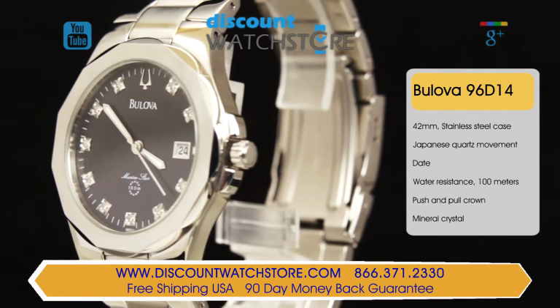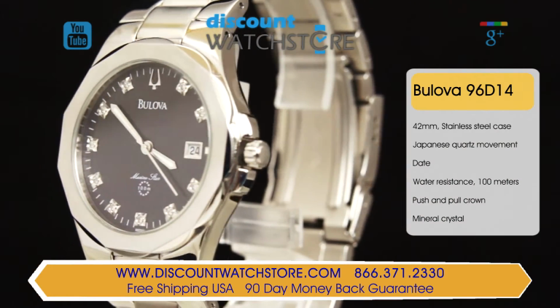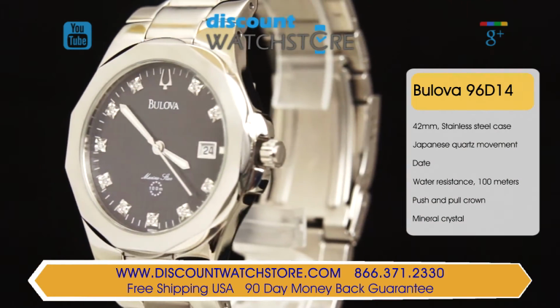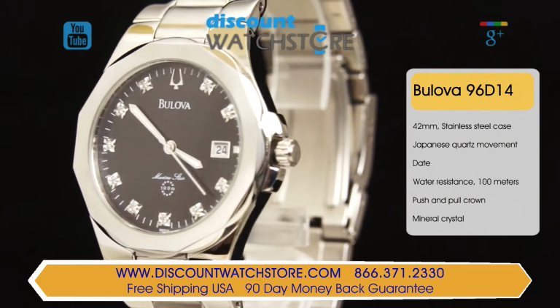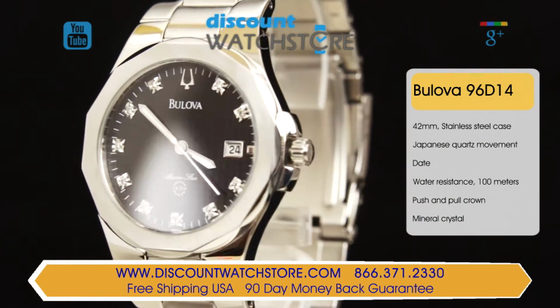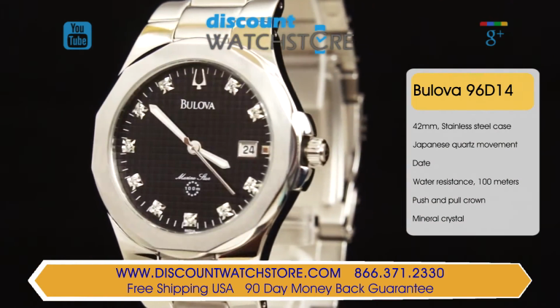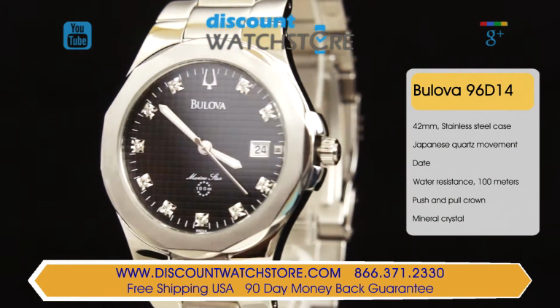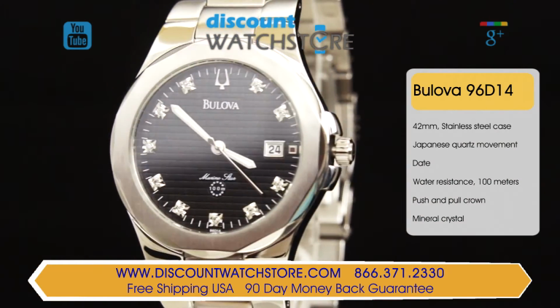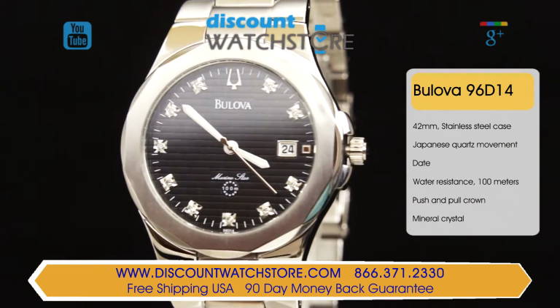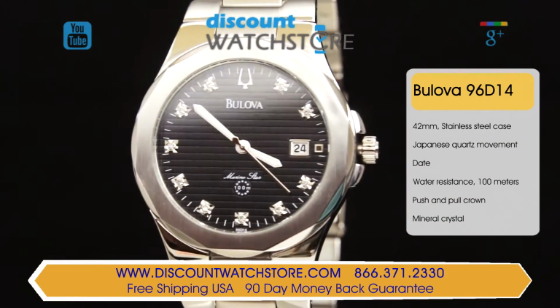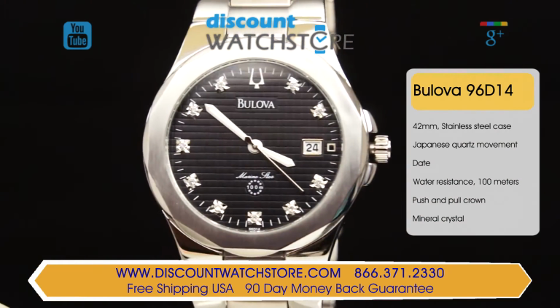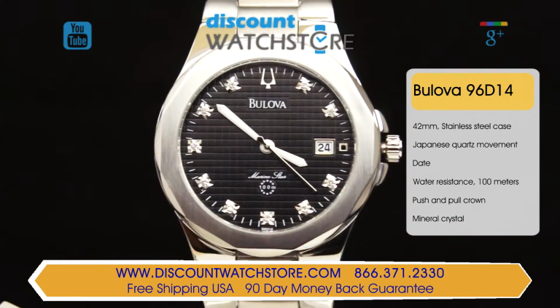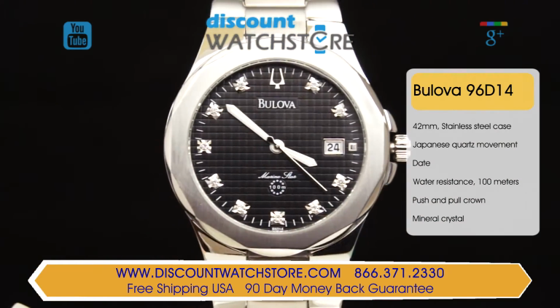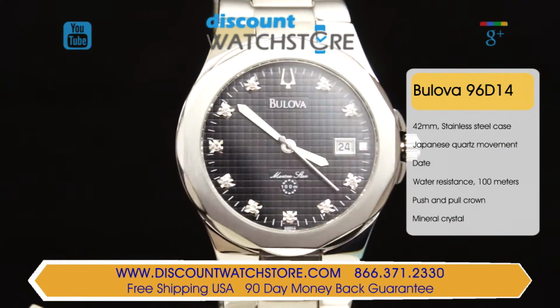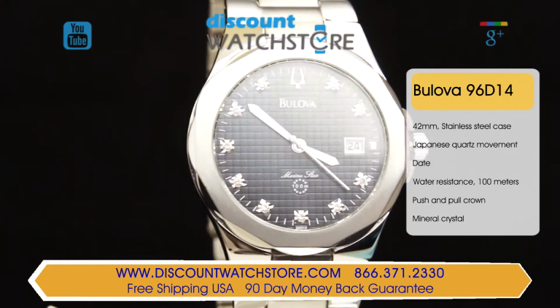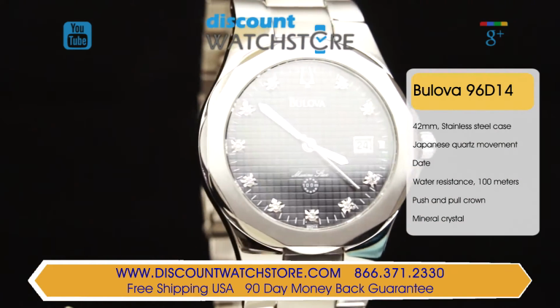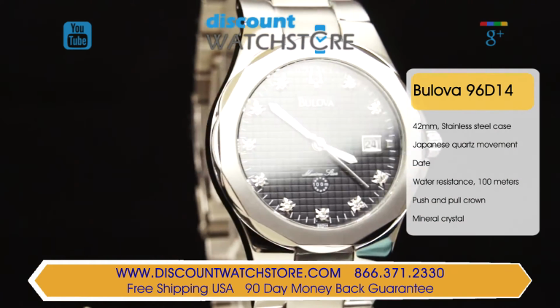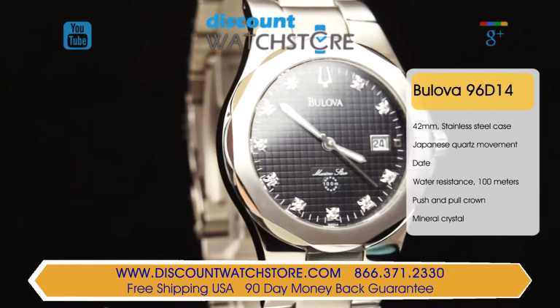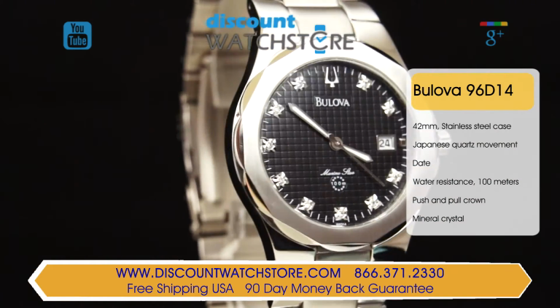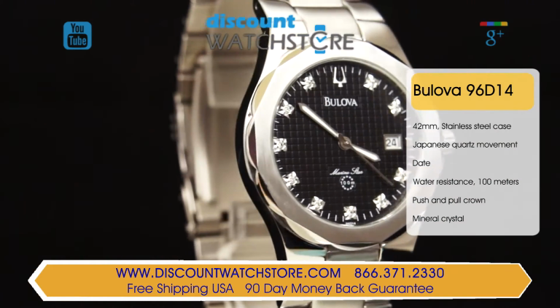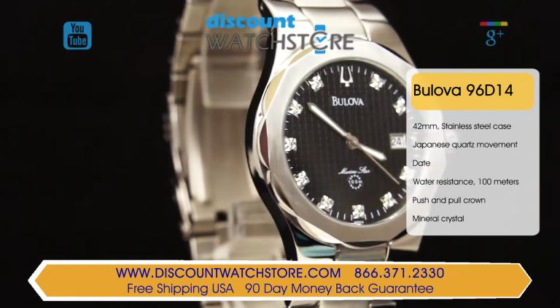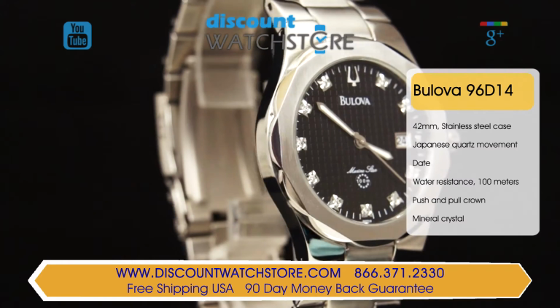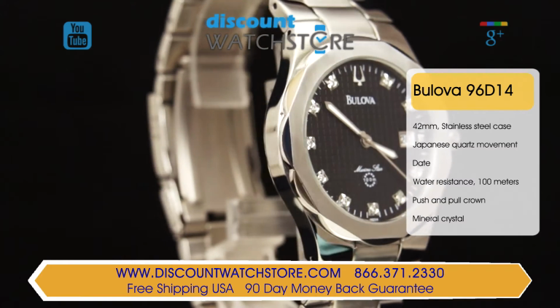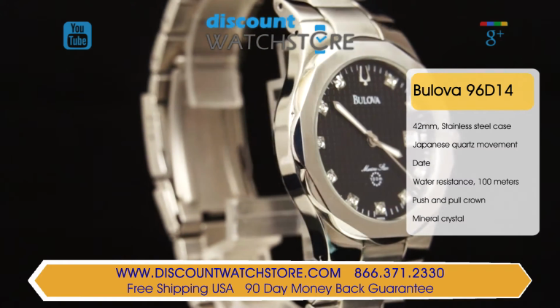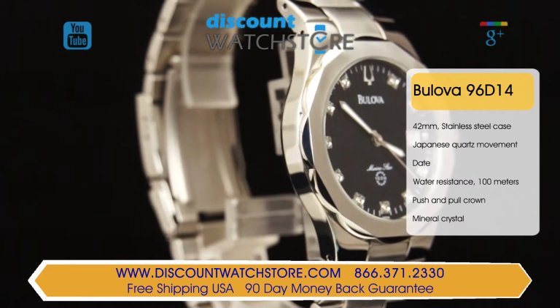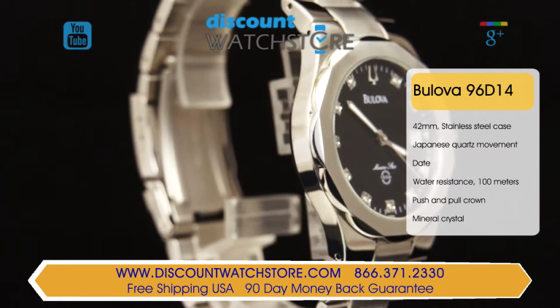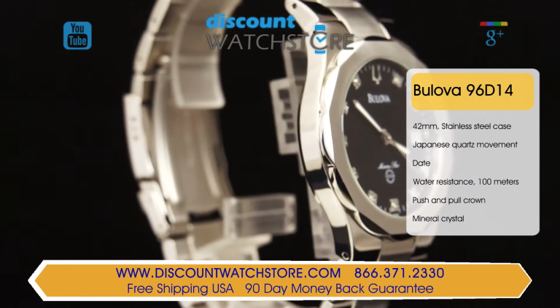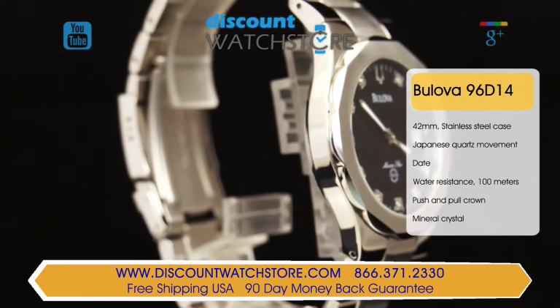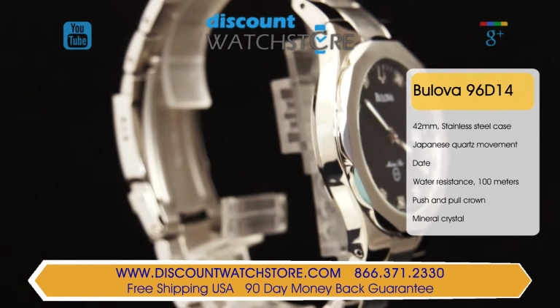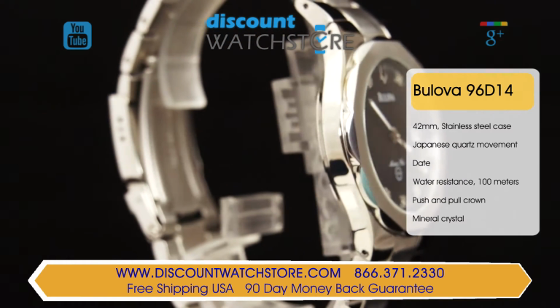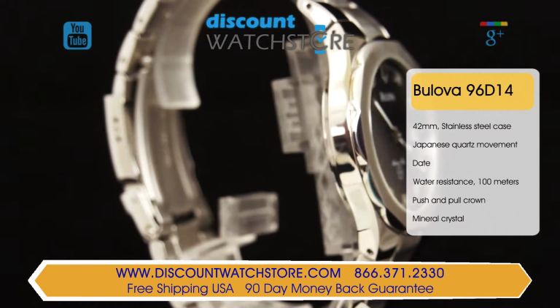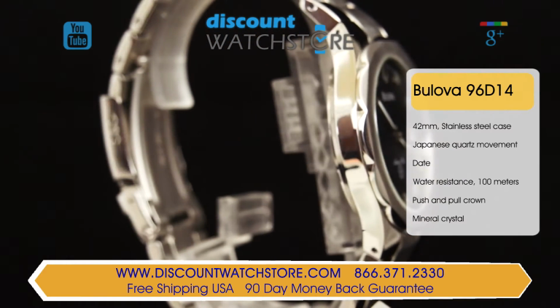In the heart of the case is a precise Japanese quartz movement known for its reliable and accurate timekeeping.